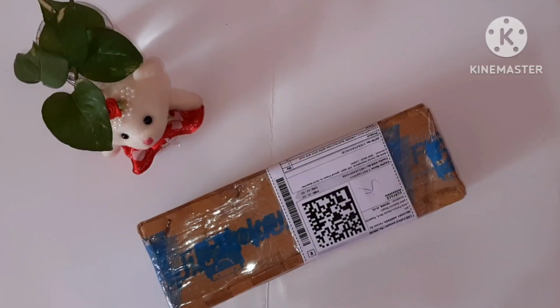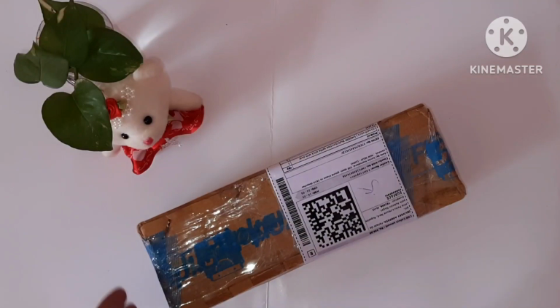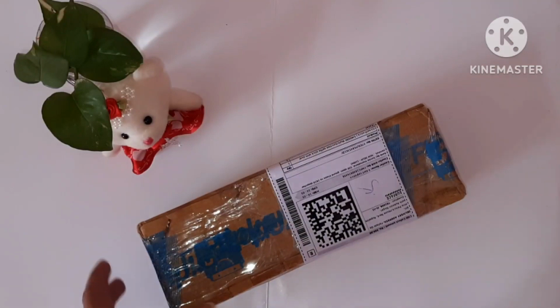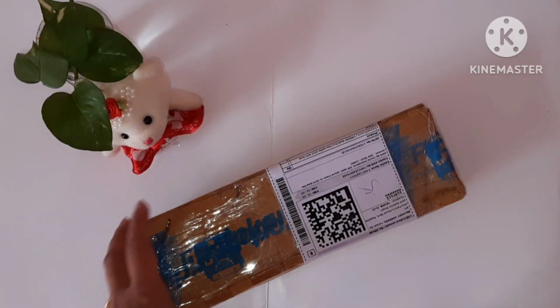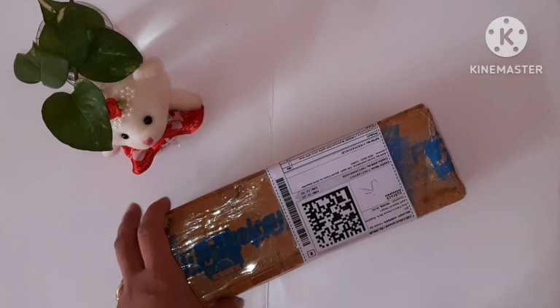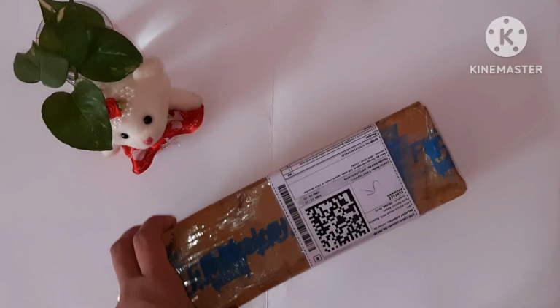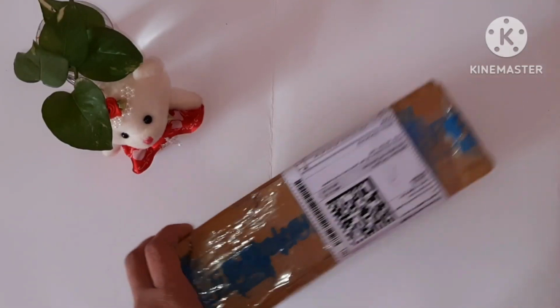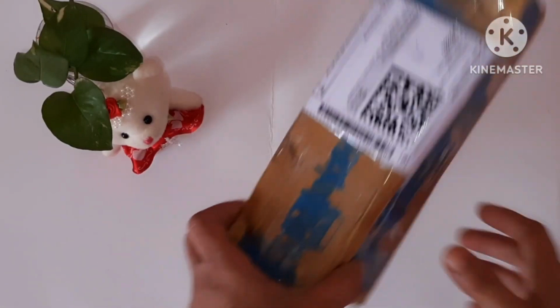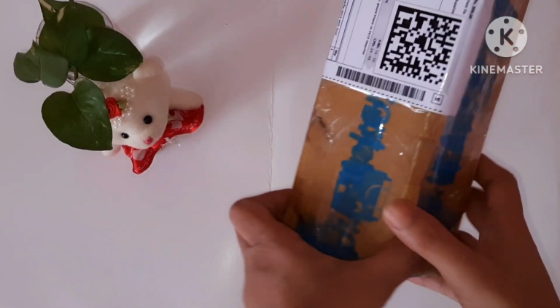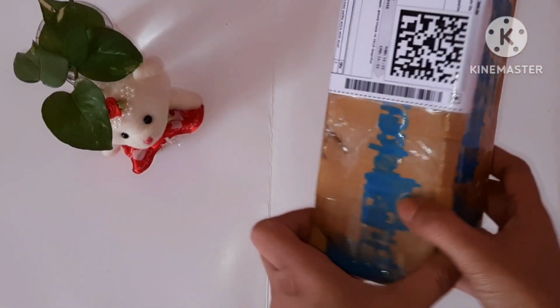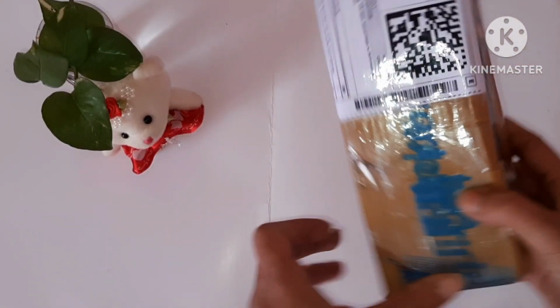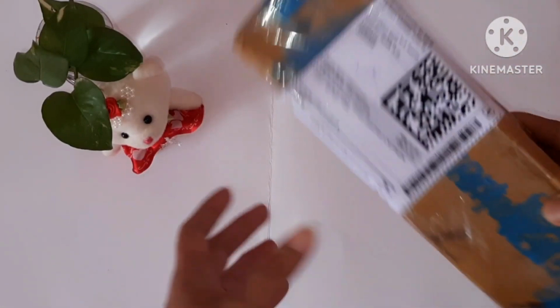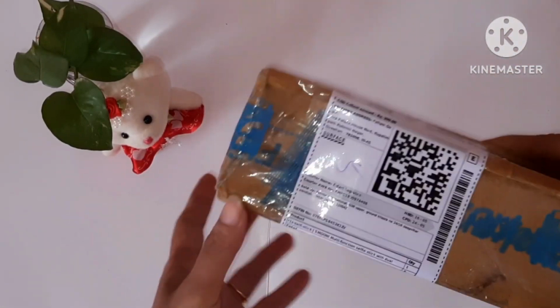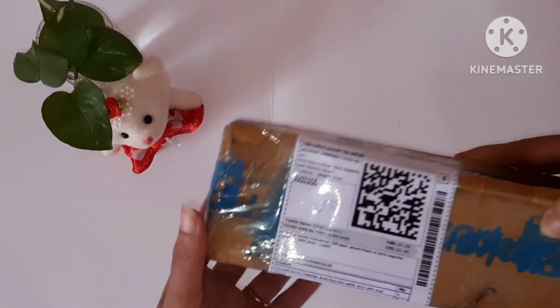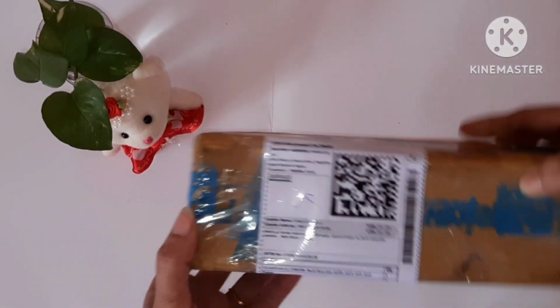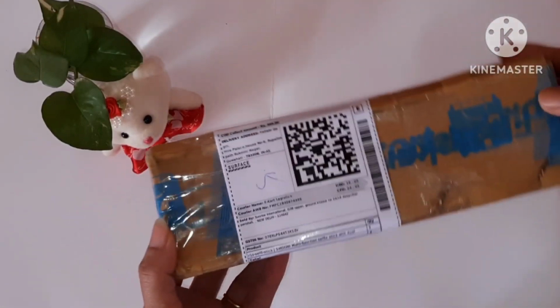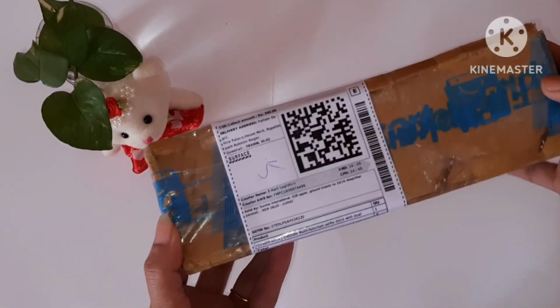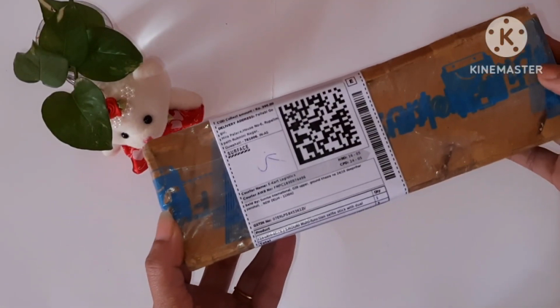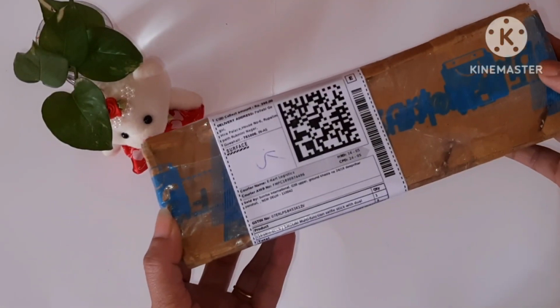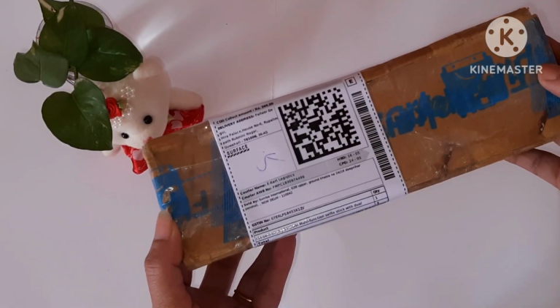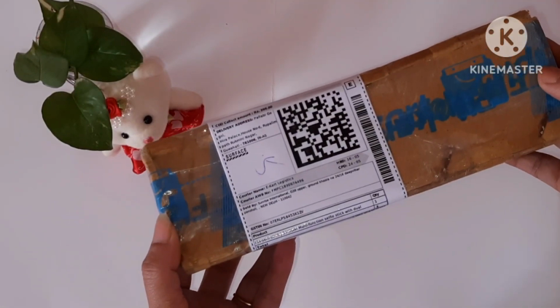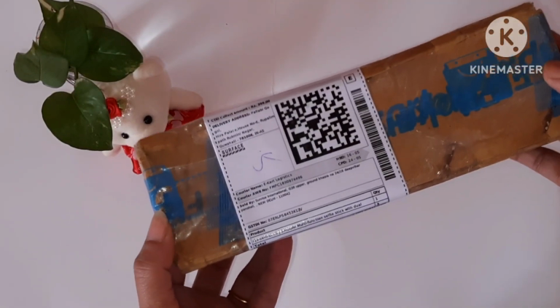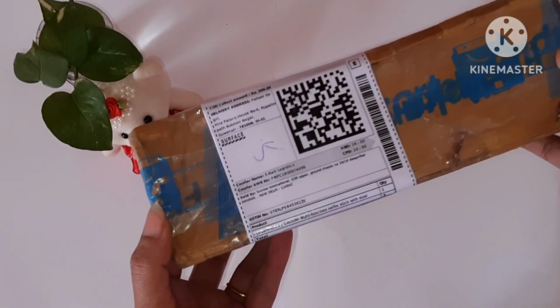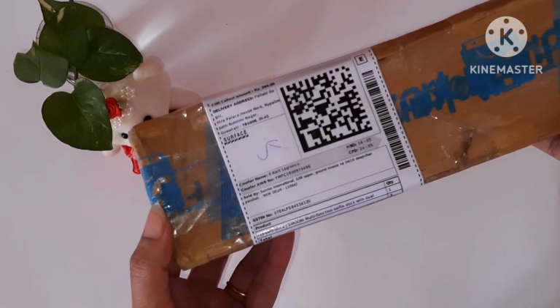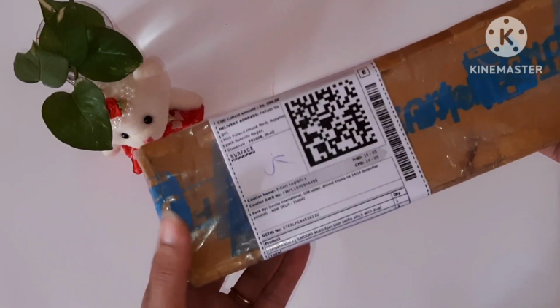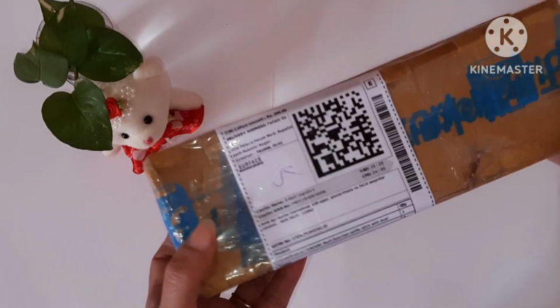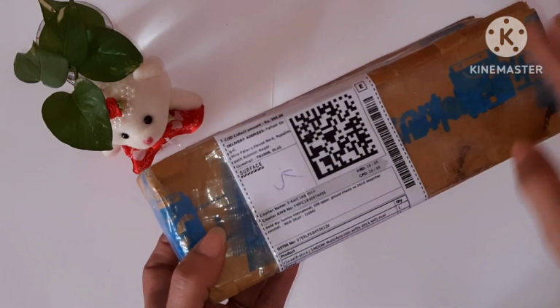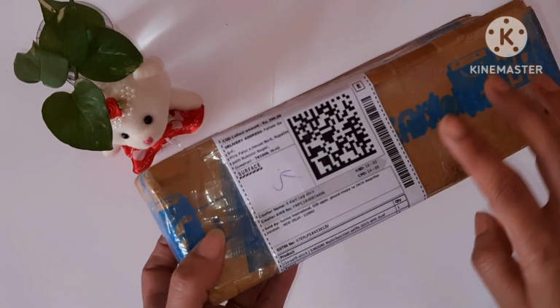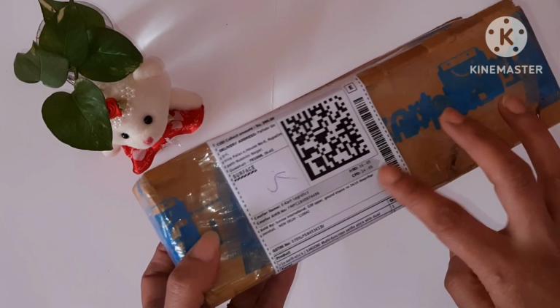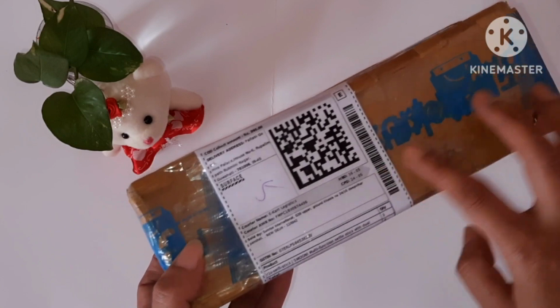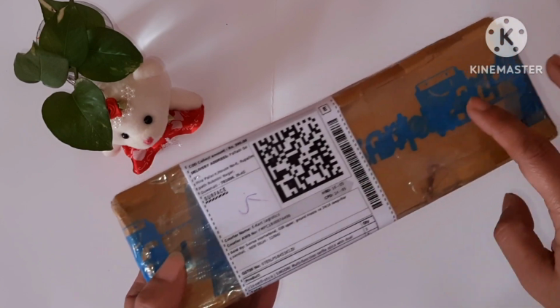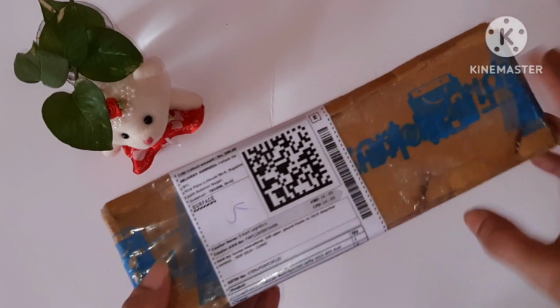Welcome back to my channel. Today I am going to show you my unboxing video.